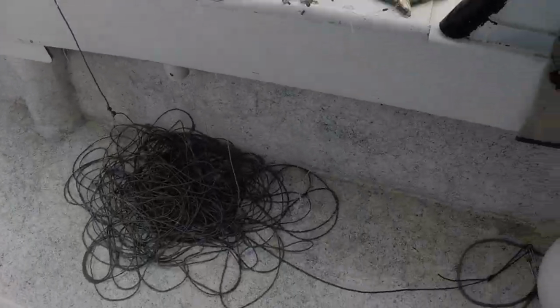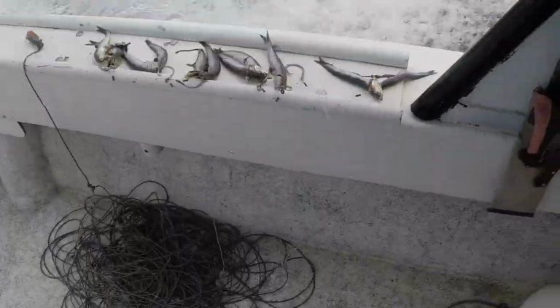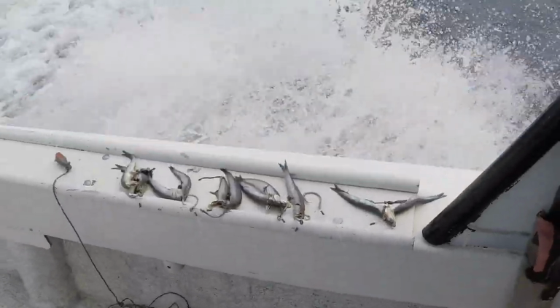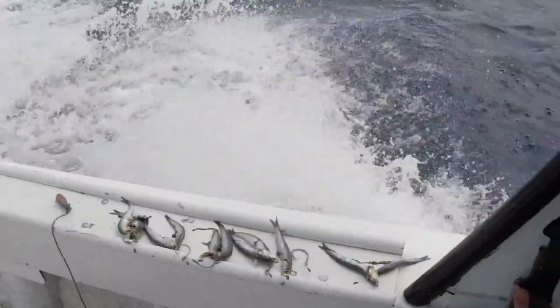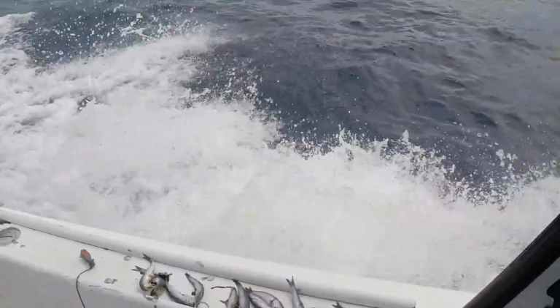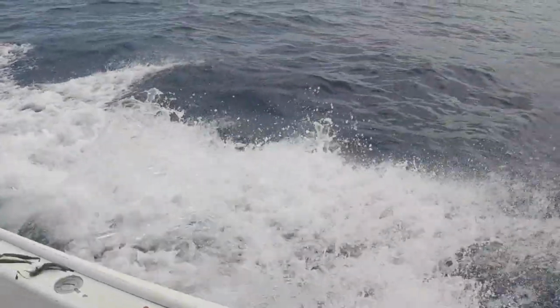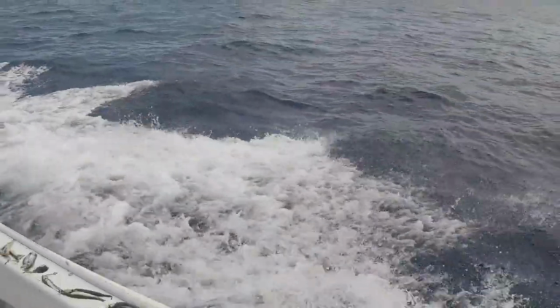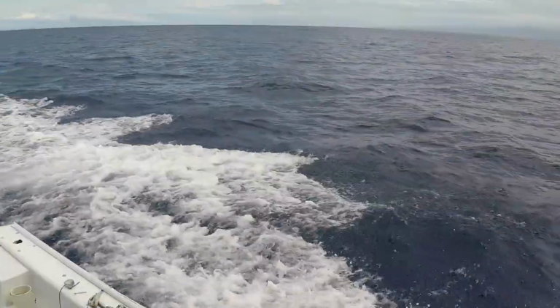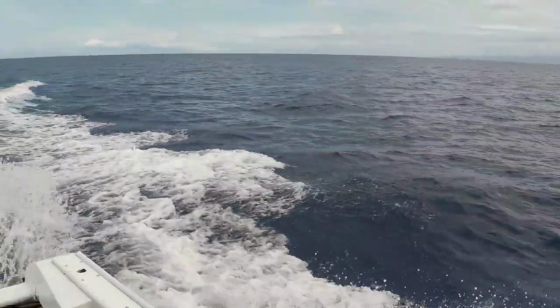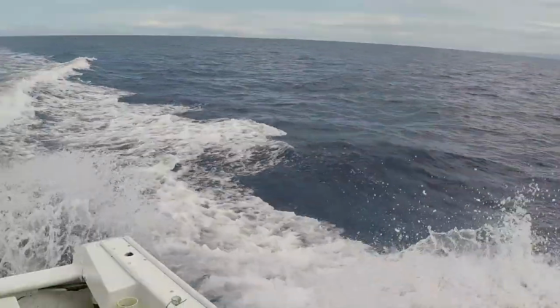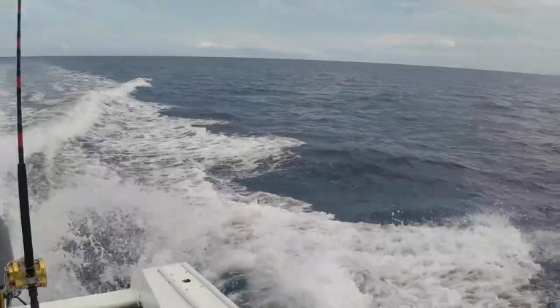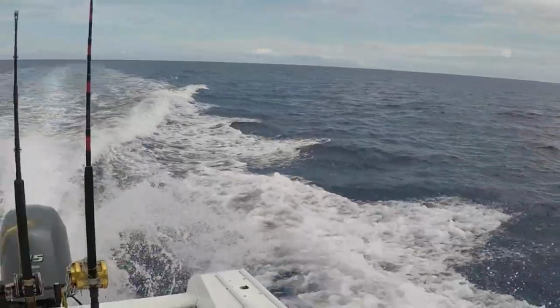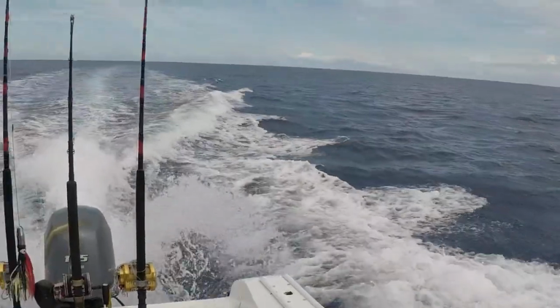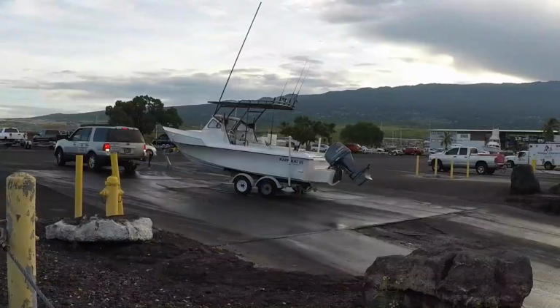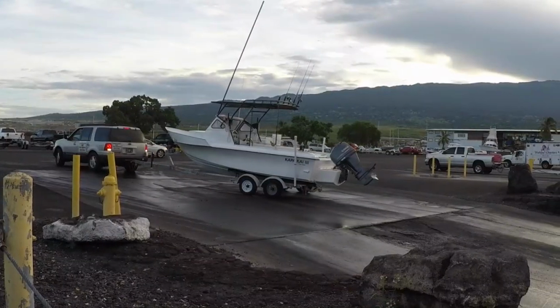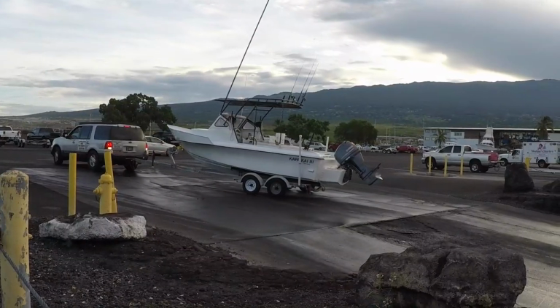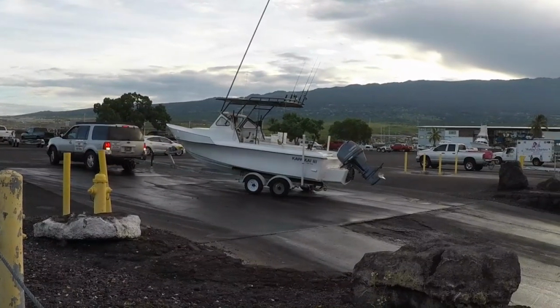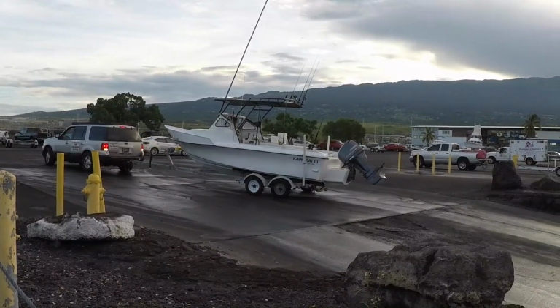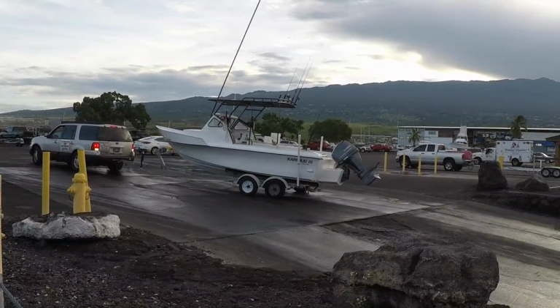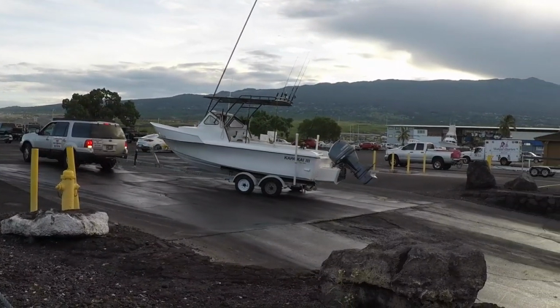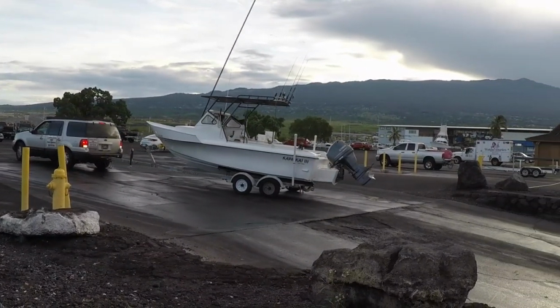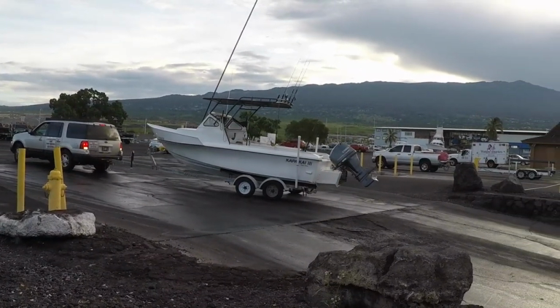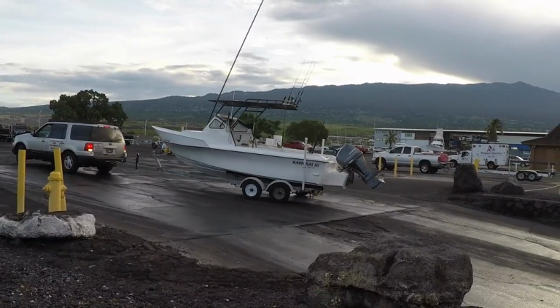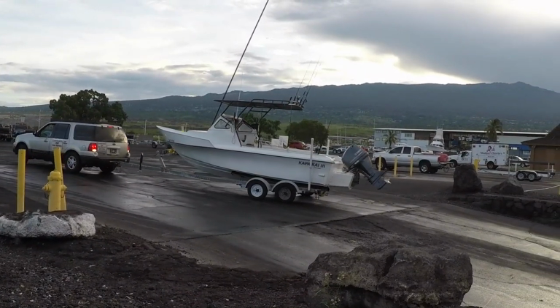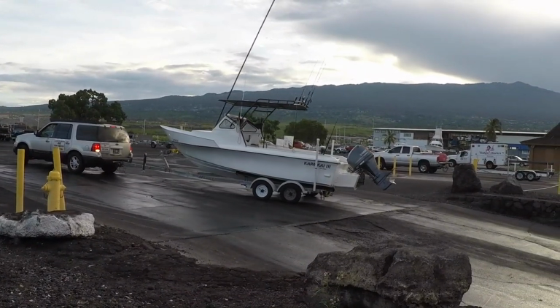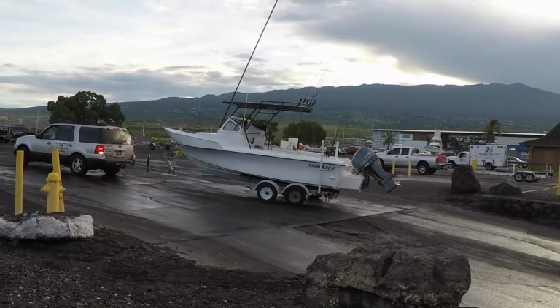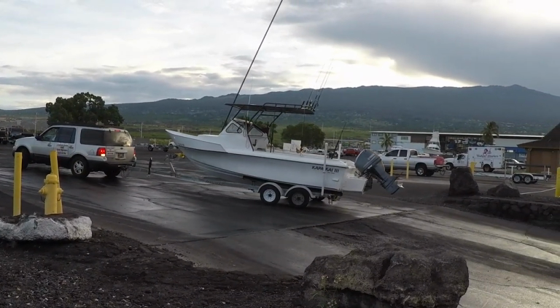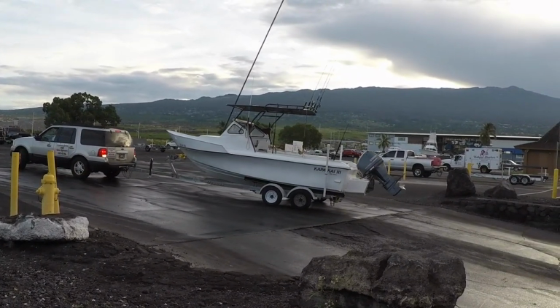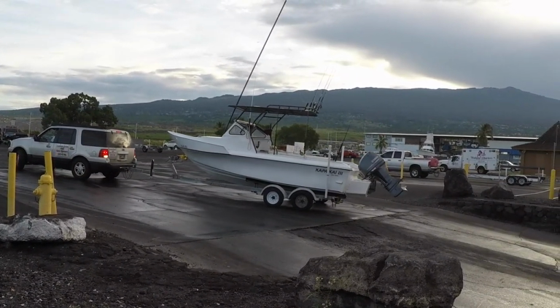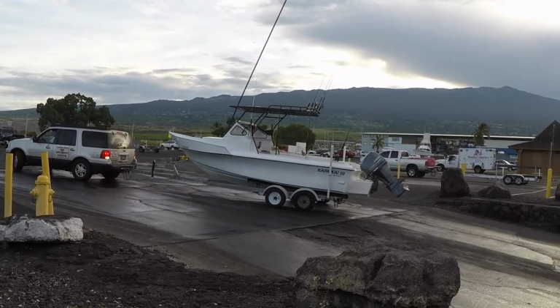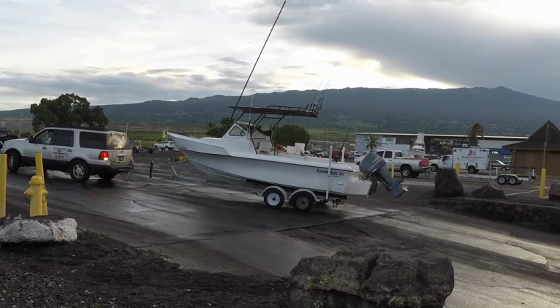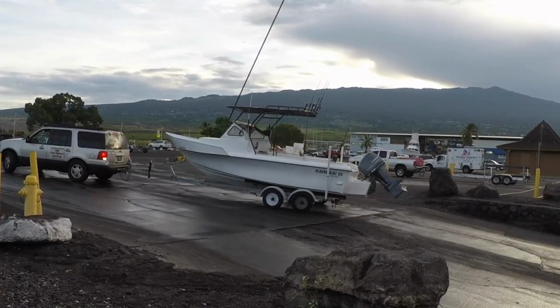It is 7 a.m. and I better get to the ramp before I miss movement. I'll see you guys out on the water.